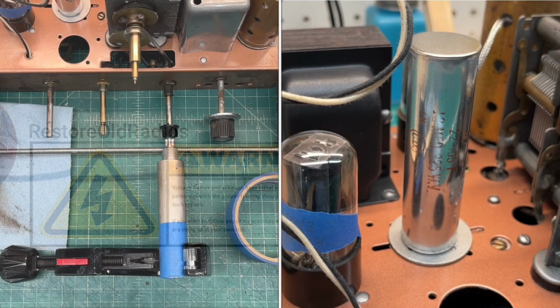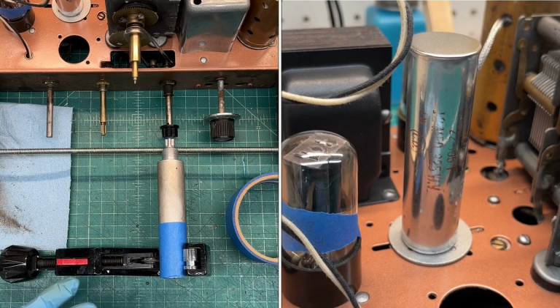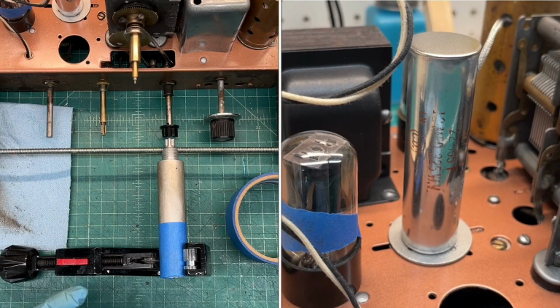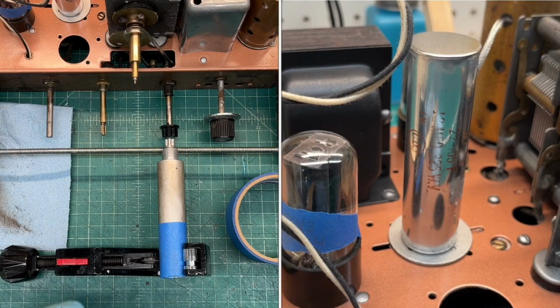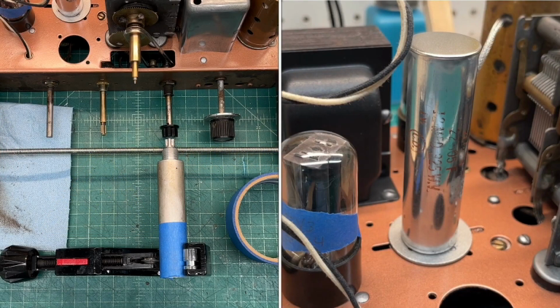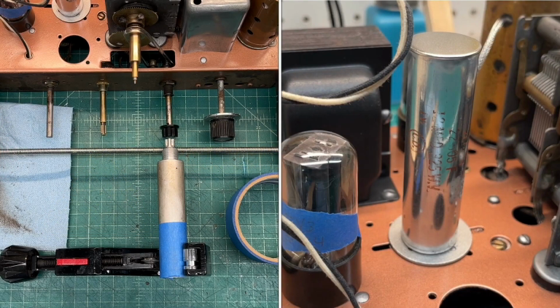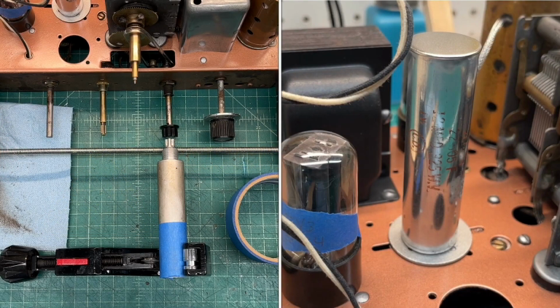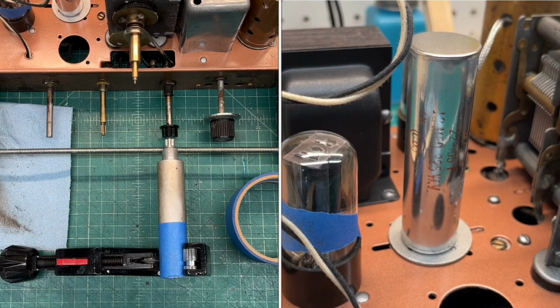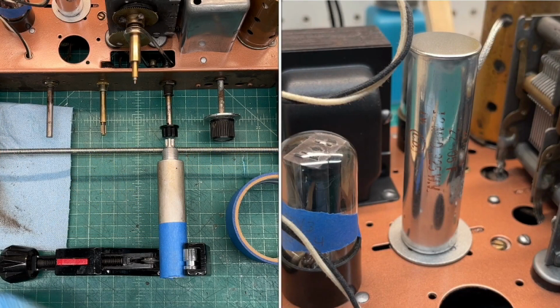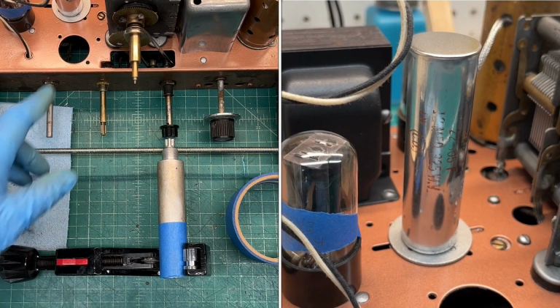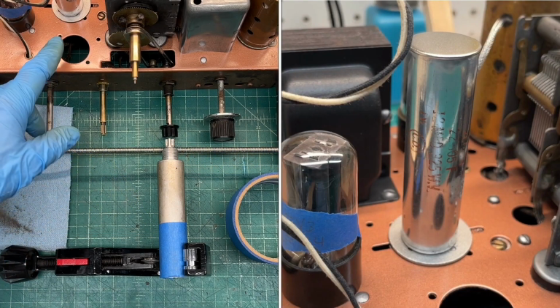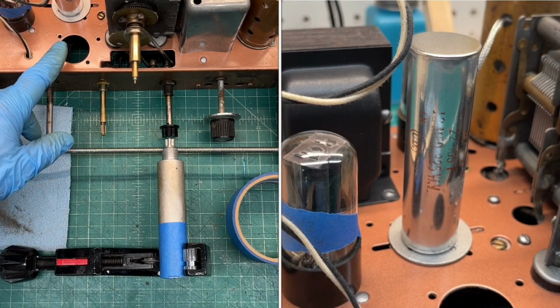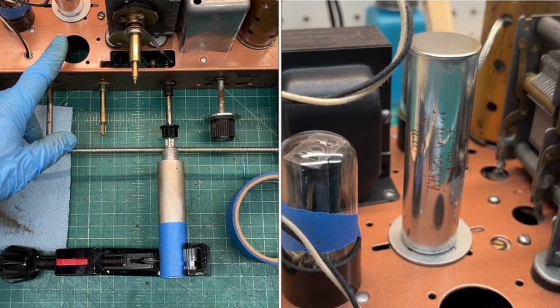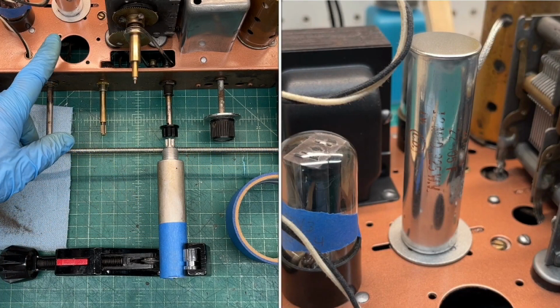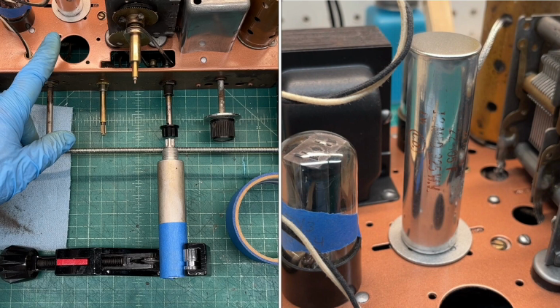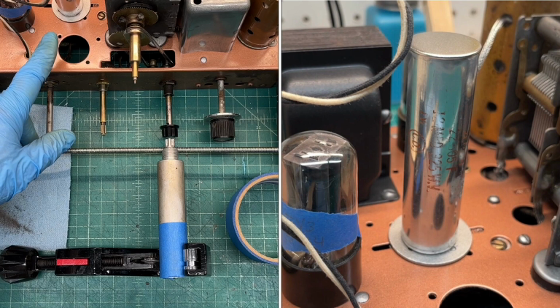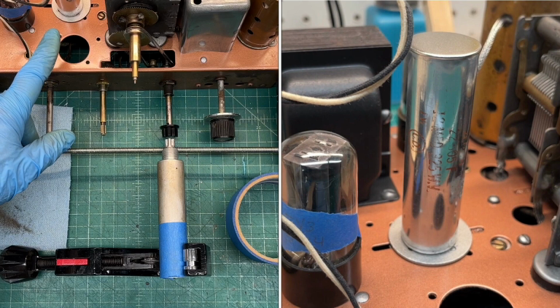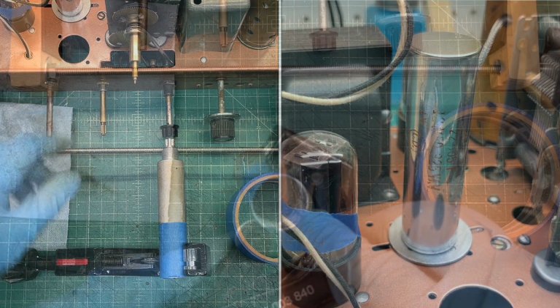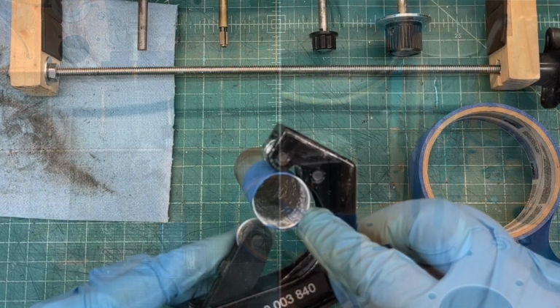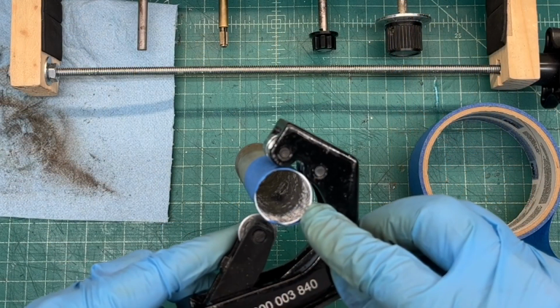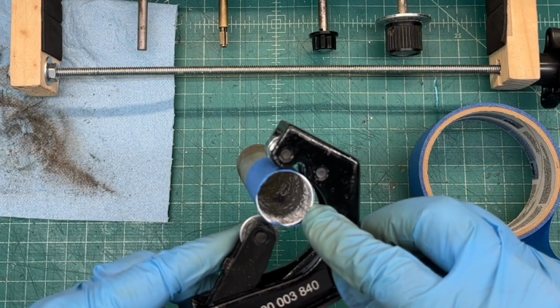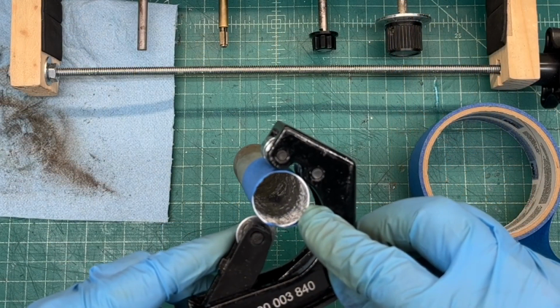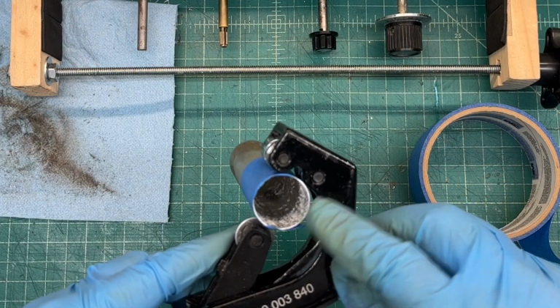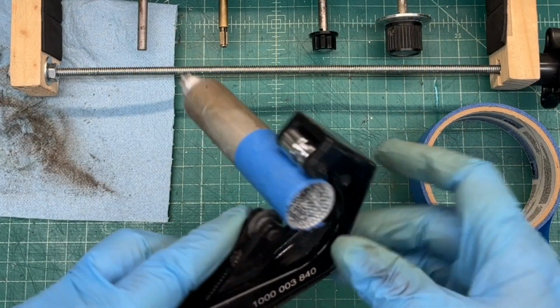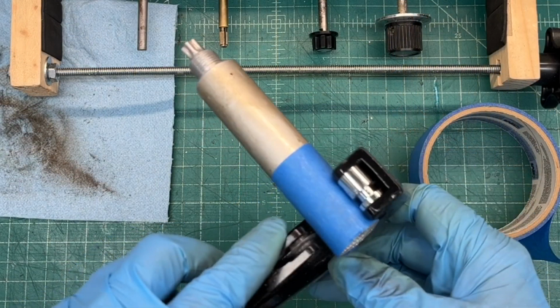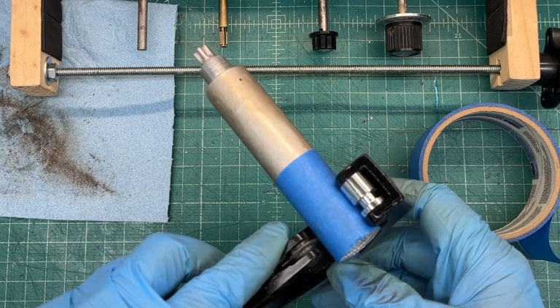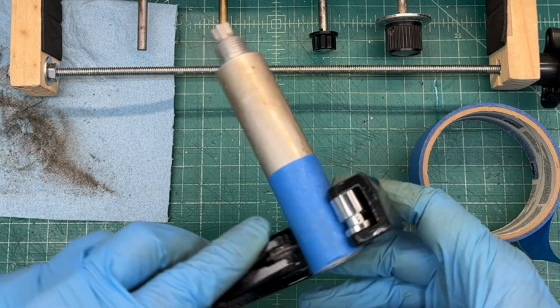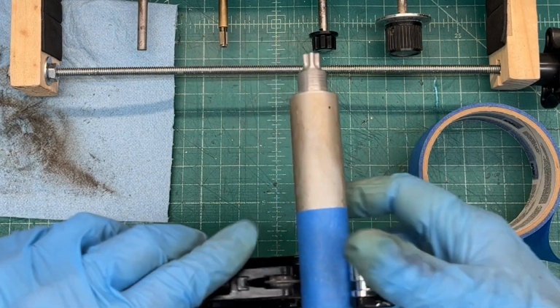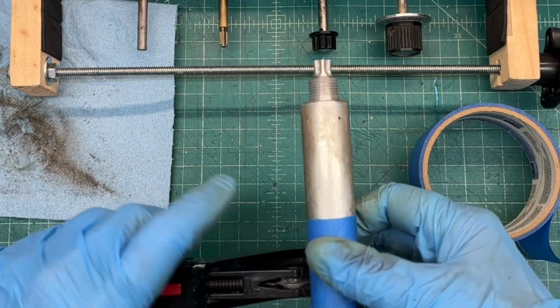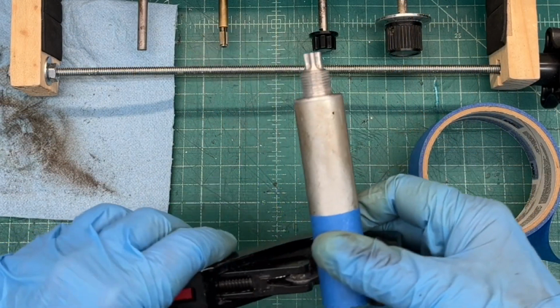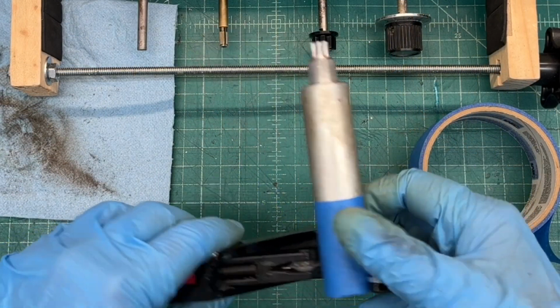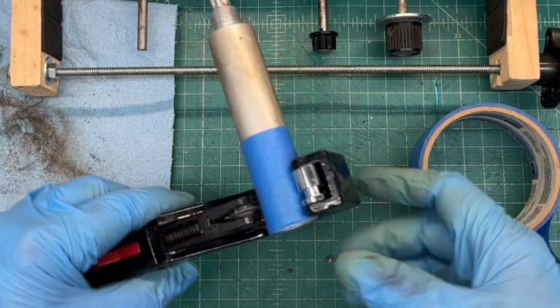Re-stuffing the old electrolytic cans. You can see I've already got one done. It was a dry electrolytic, thus it just makes it easy.